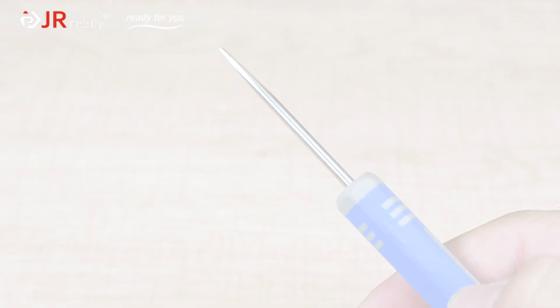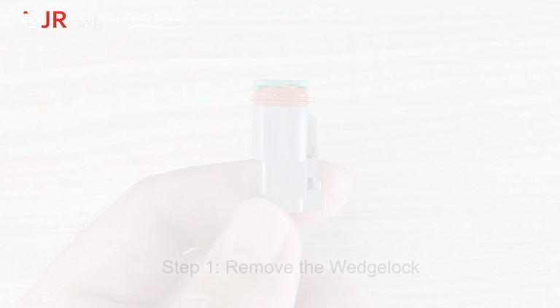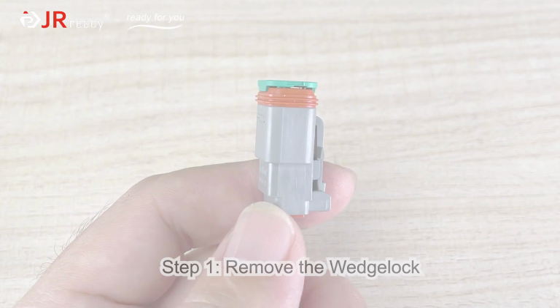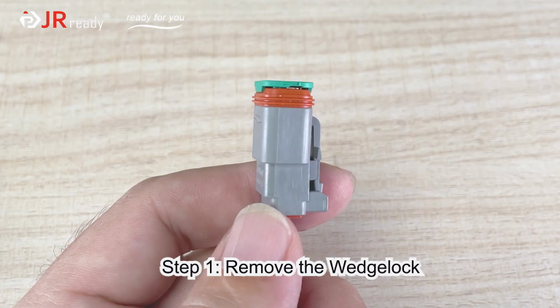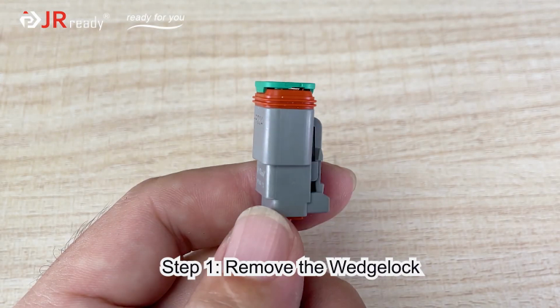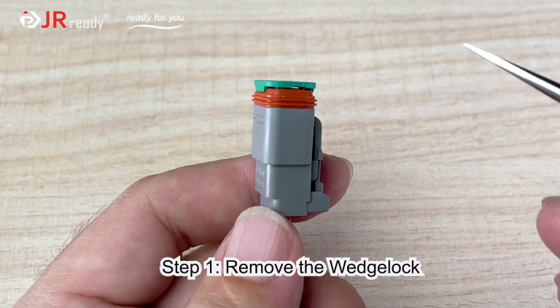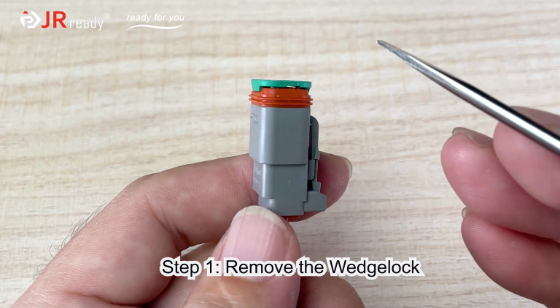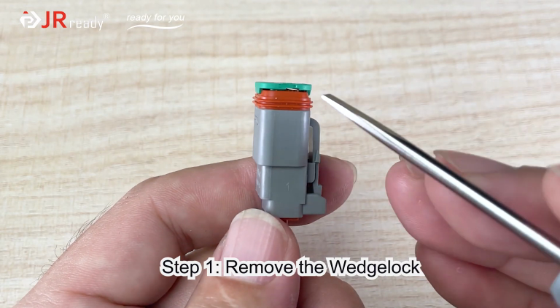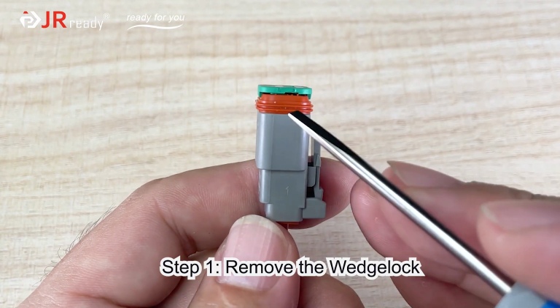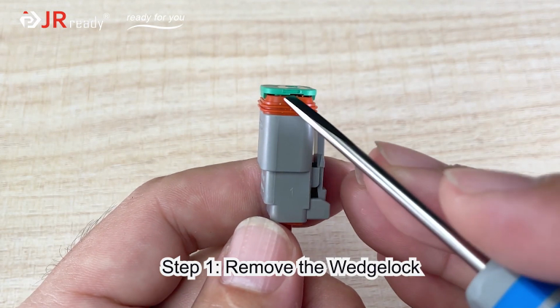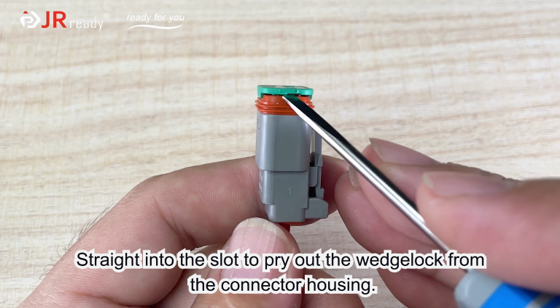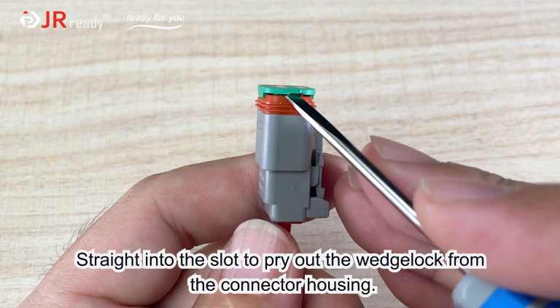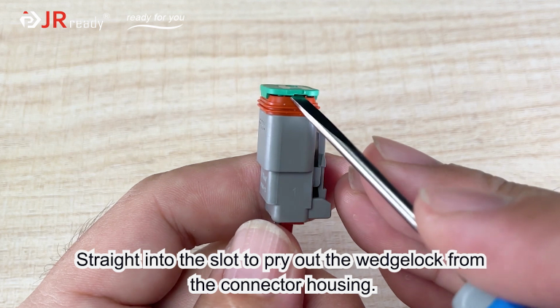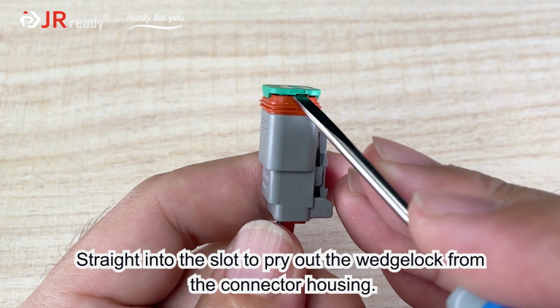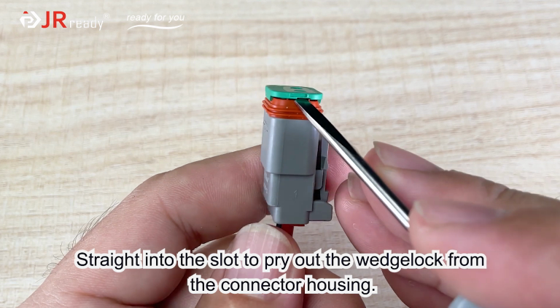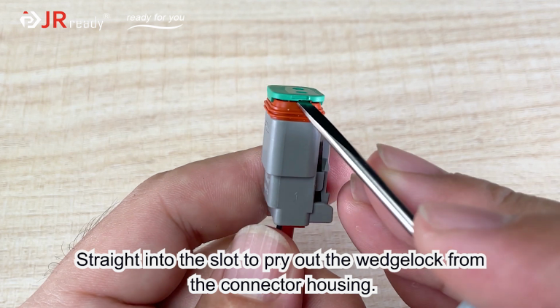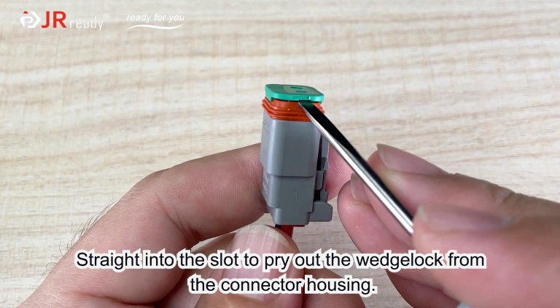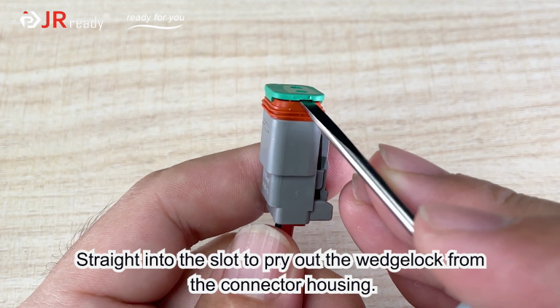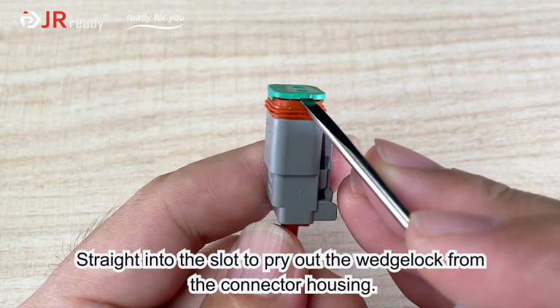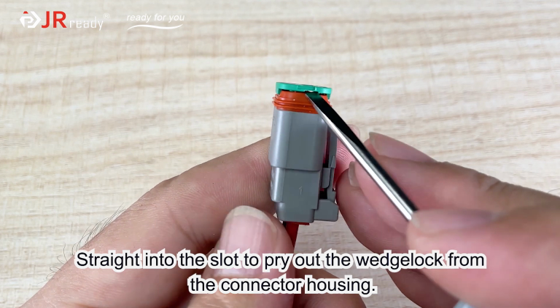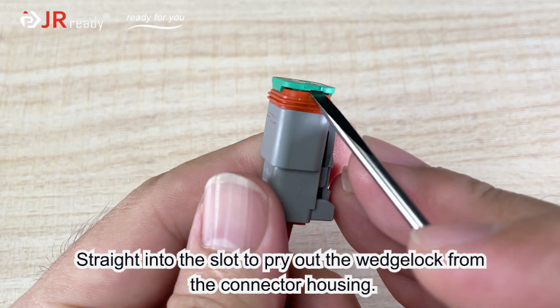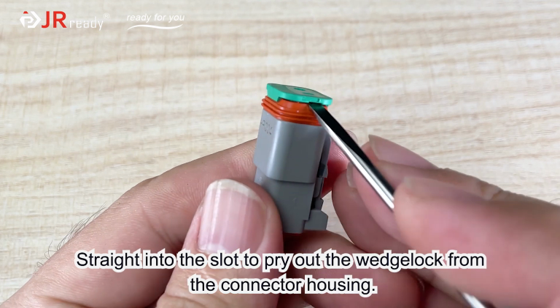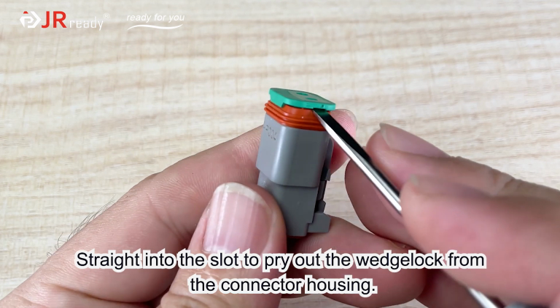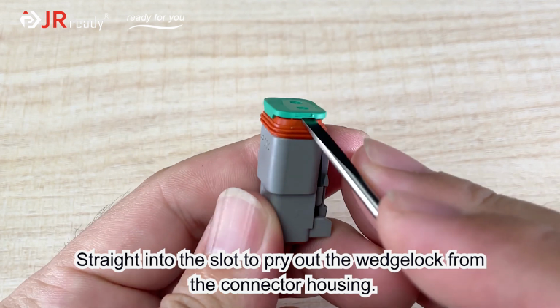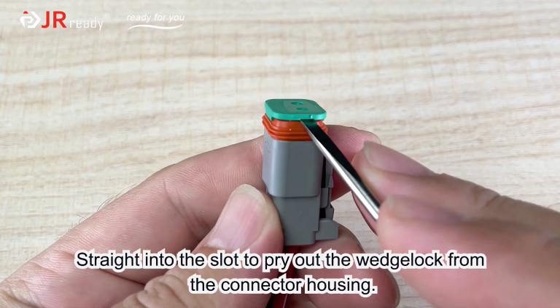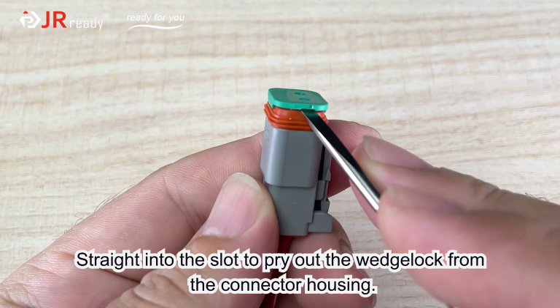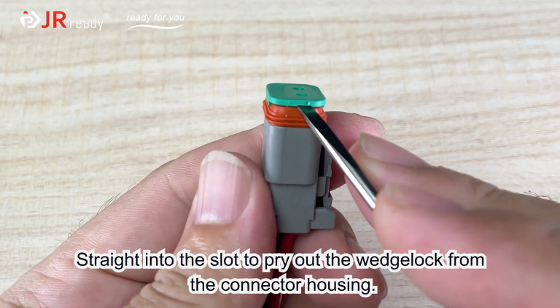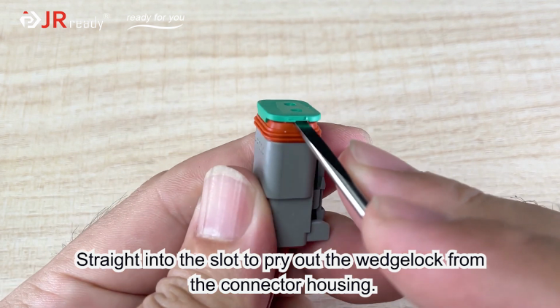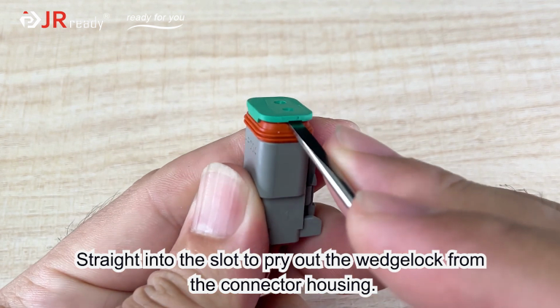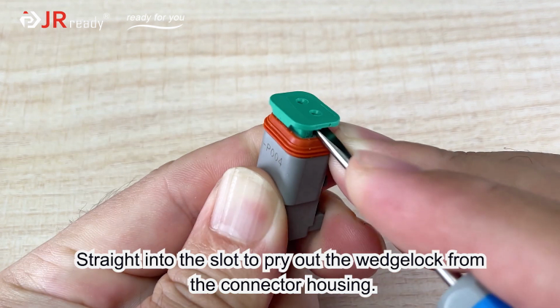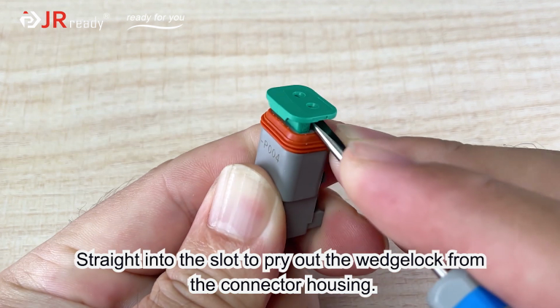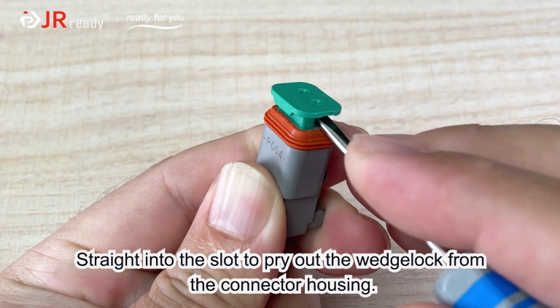Step 1: Remove the wedge lock. Insert straight into the slot to pry out the wedge lock from the connector housing.